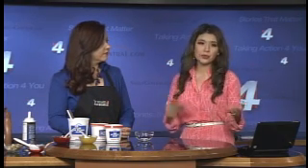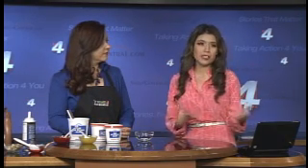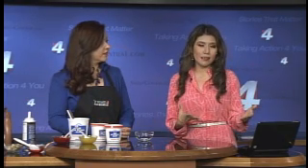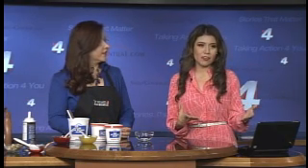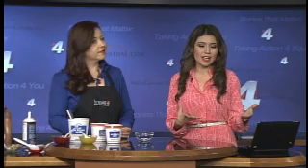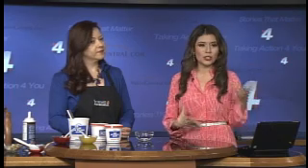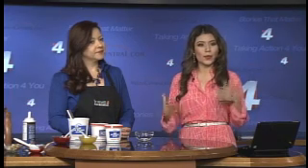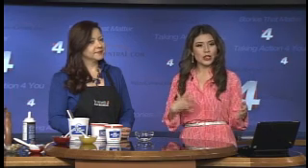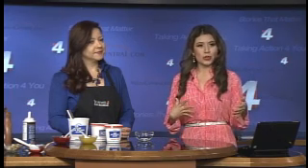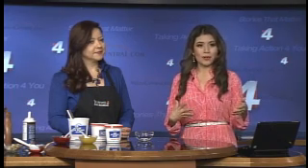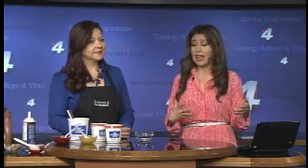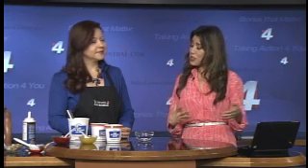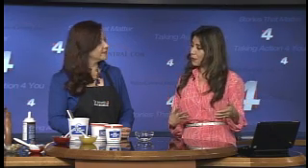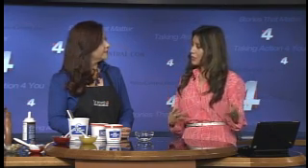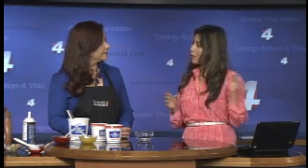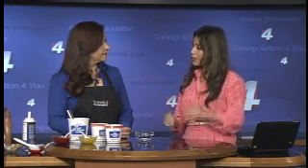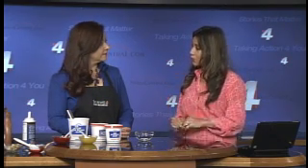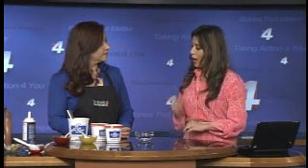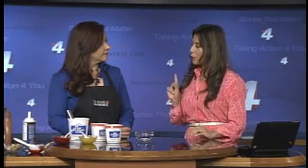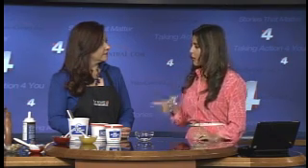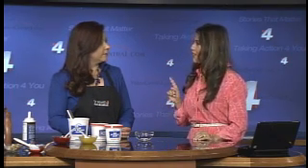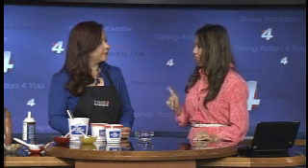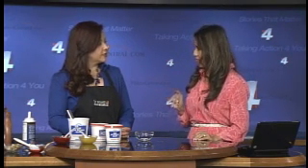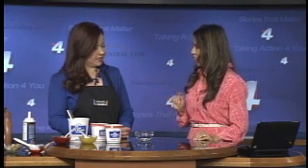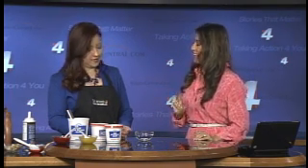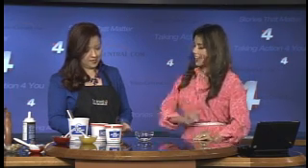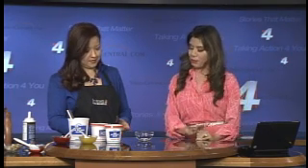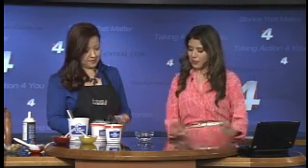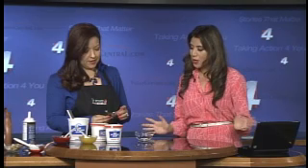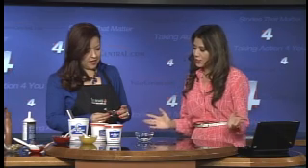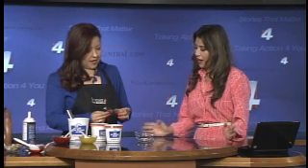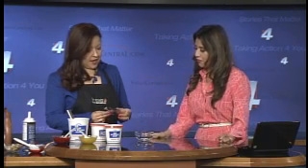Earlier we taught folks how to do sort of a banana split, so now we're going to do a brownie sundae. So how do we start it out?